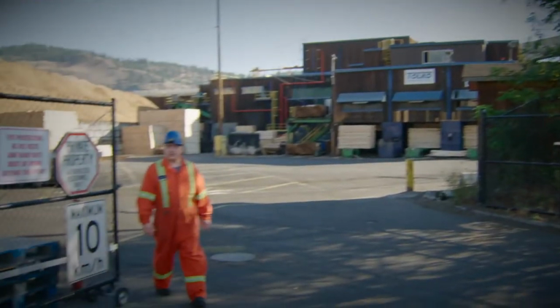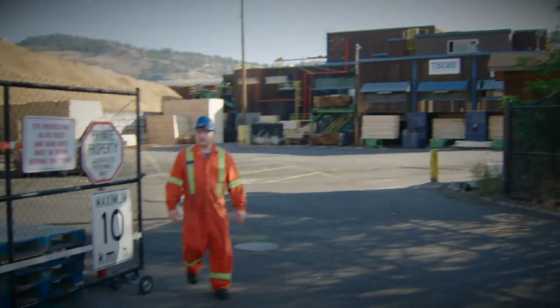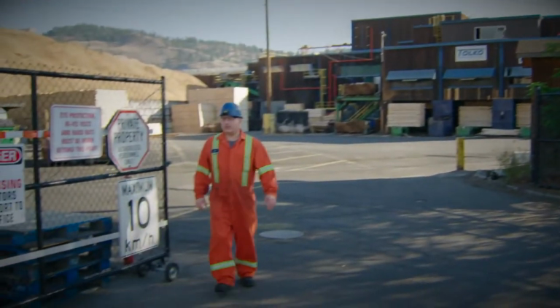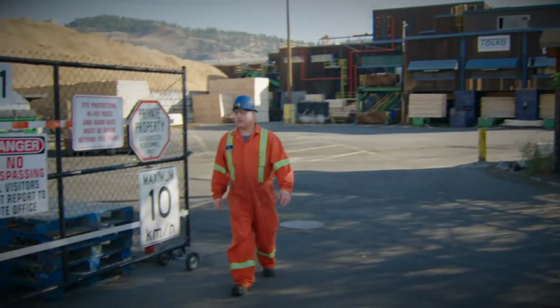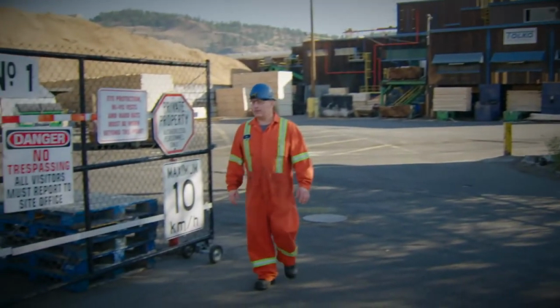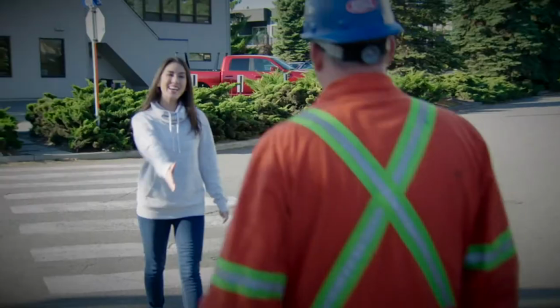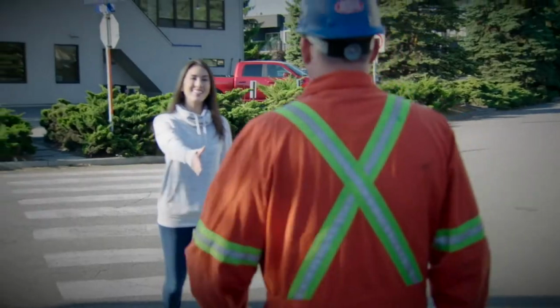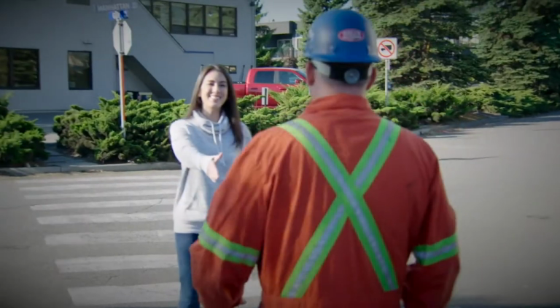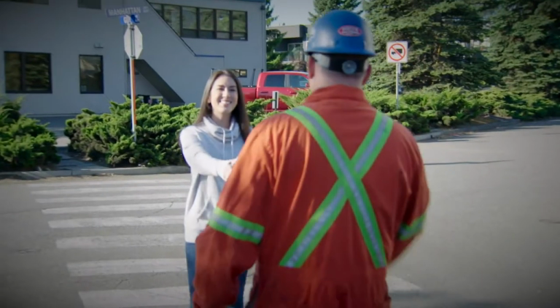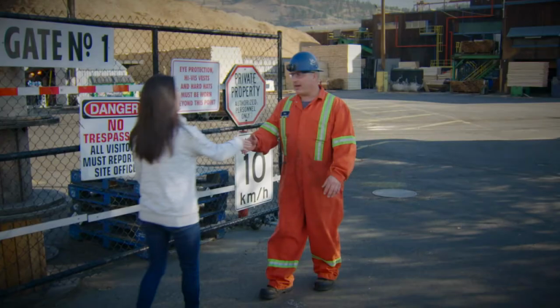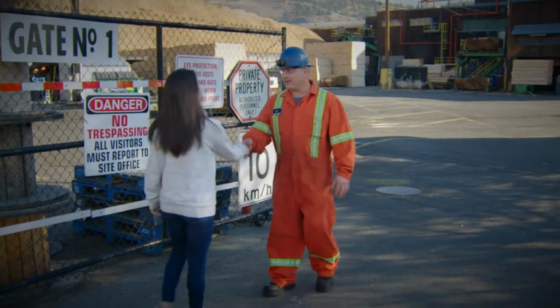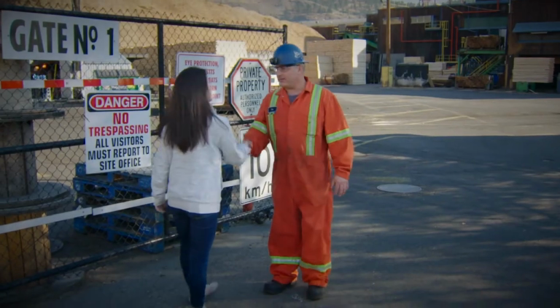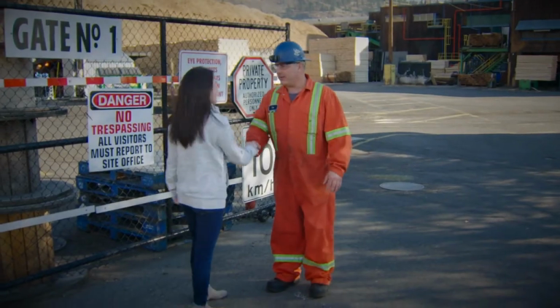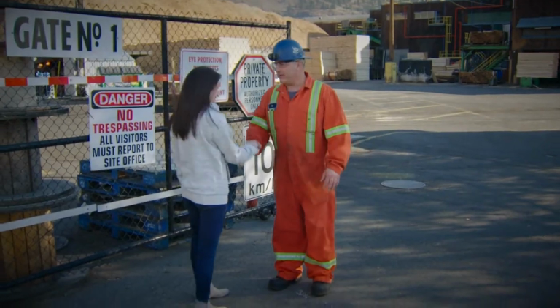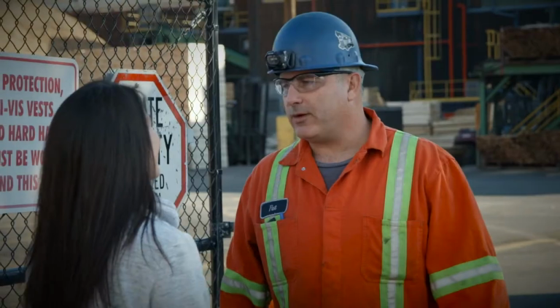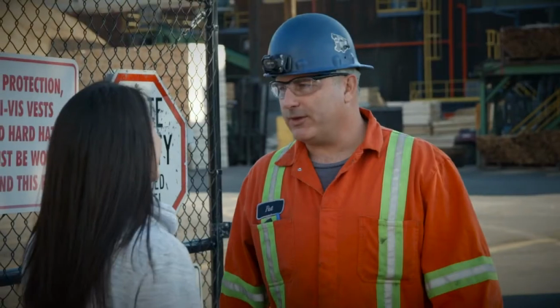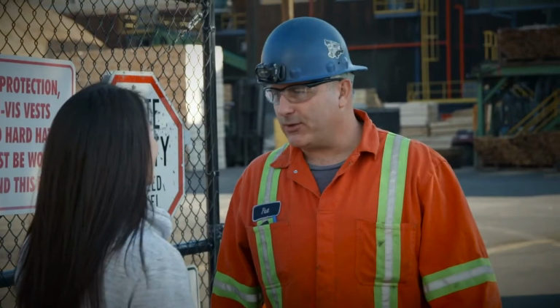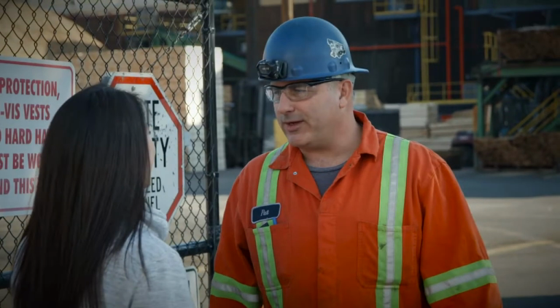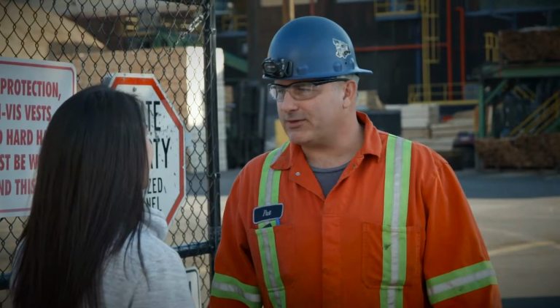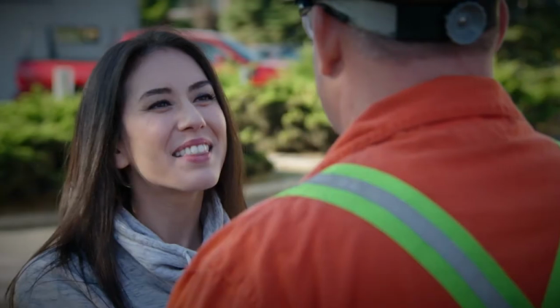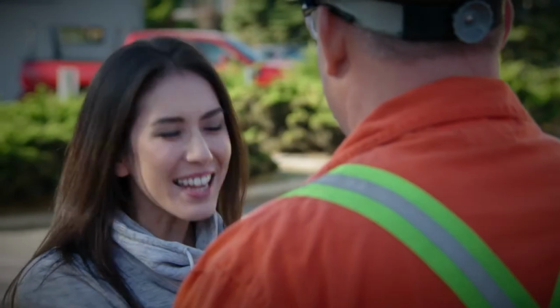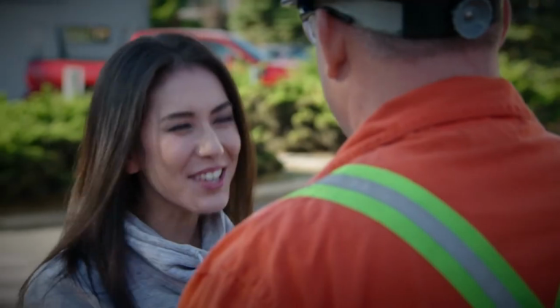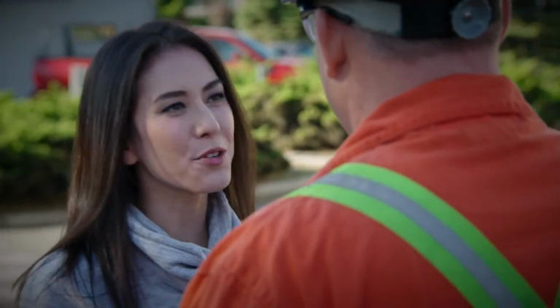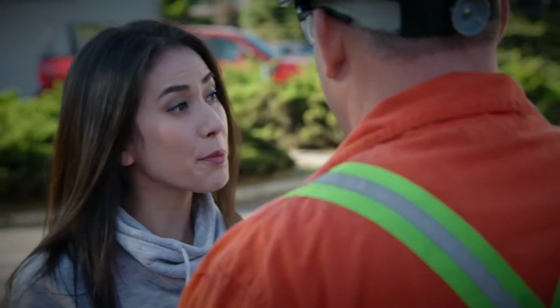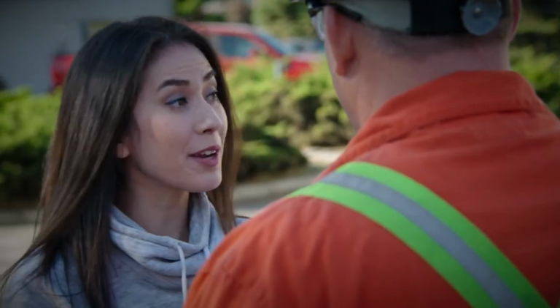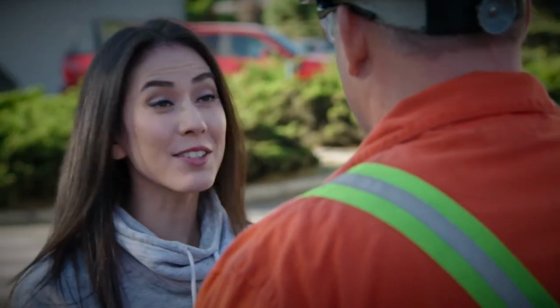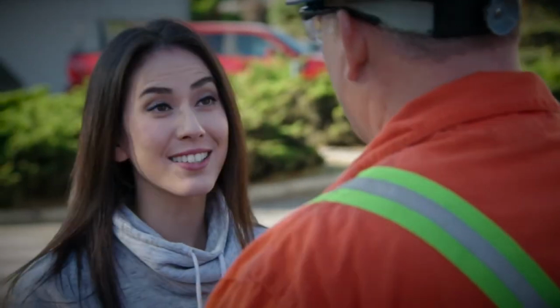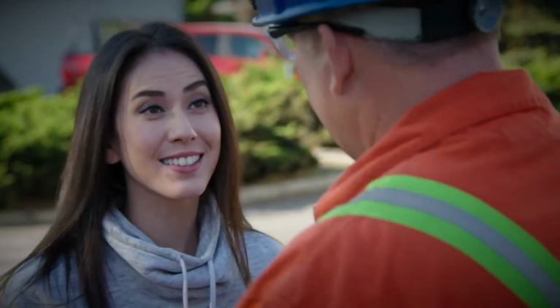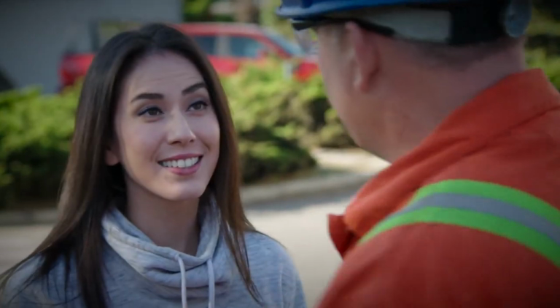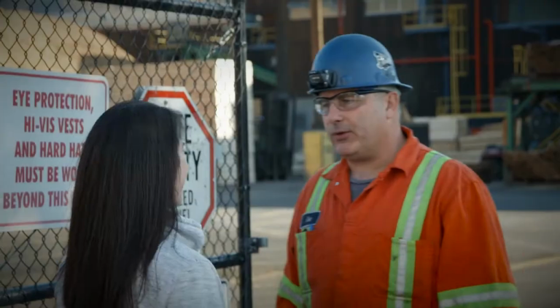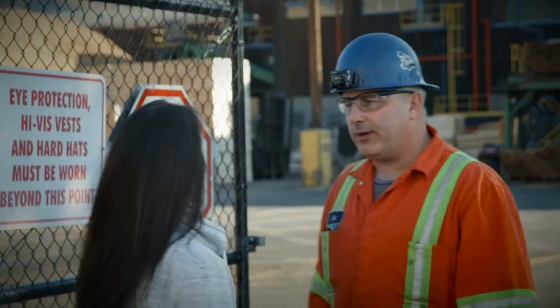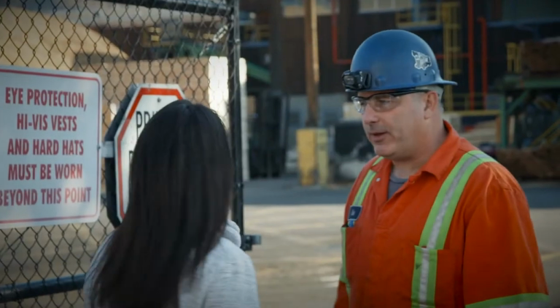Hi there, I'm Viviana. Hi, I'm Pat. Nice to meet you. Welcome to Toko Industries. Thank you. Show me around. Sure, we'll take a tour around the mill.